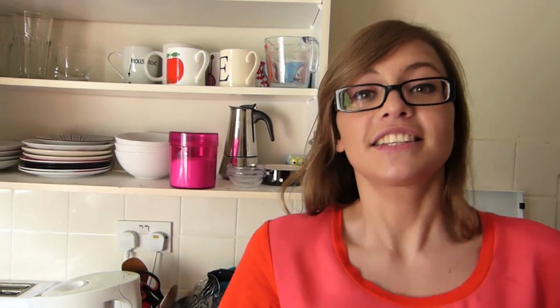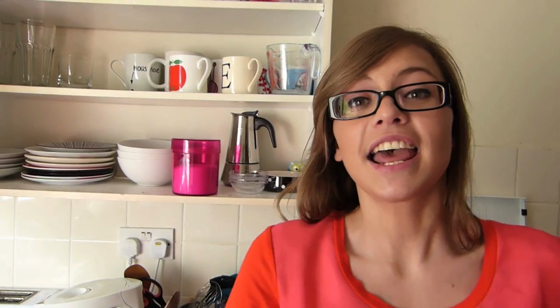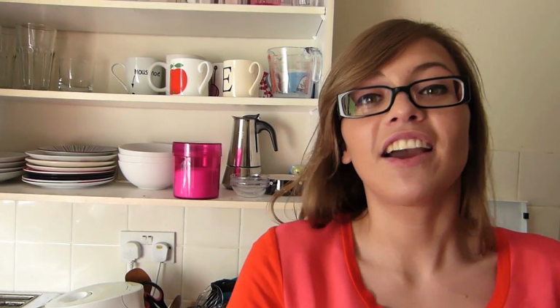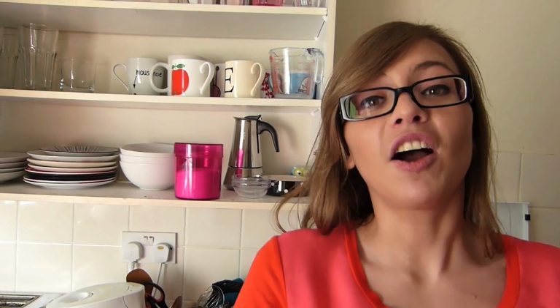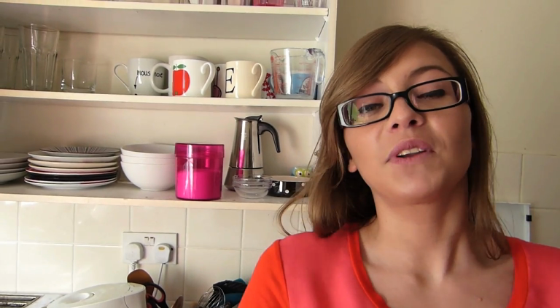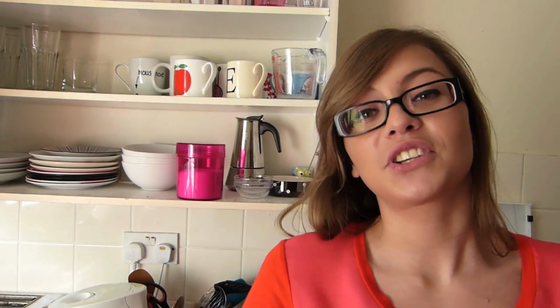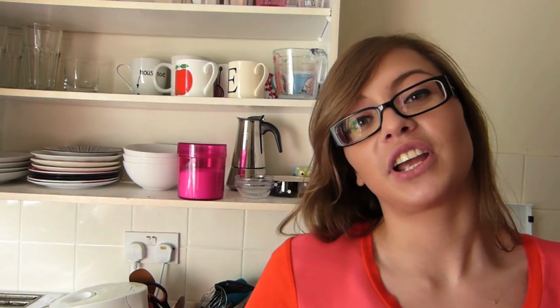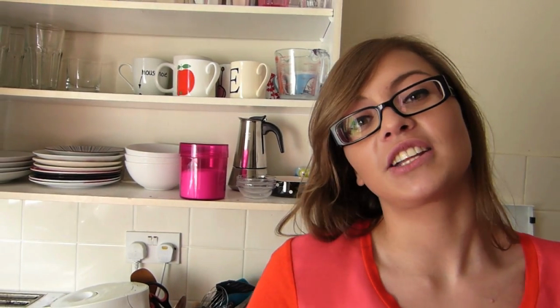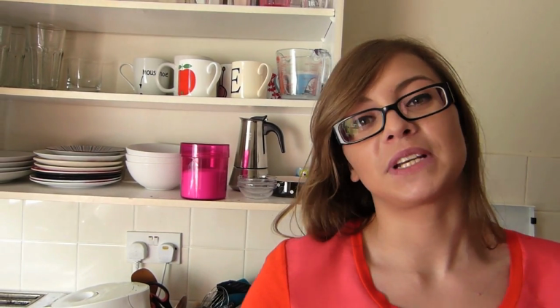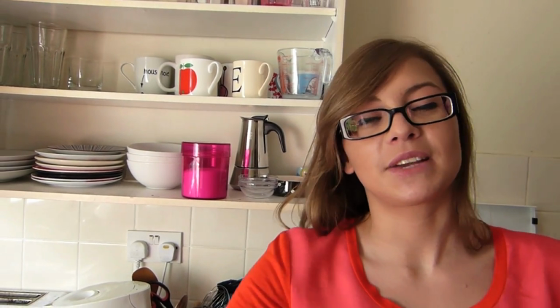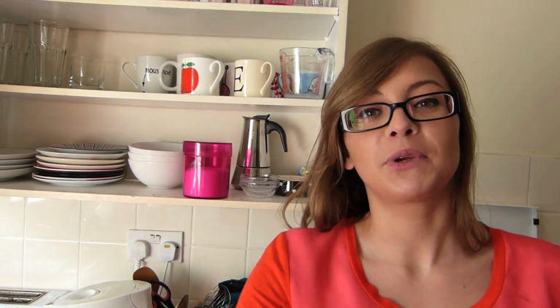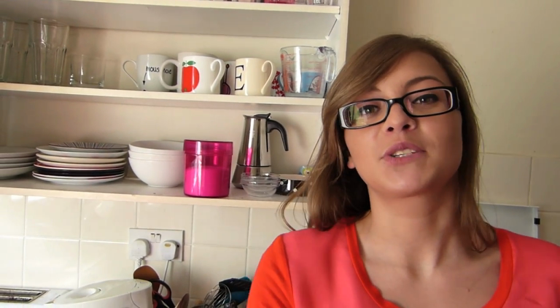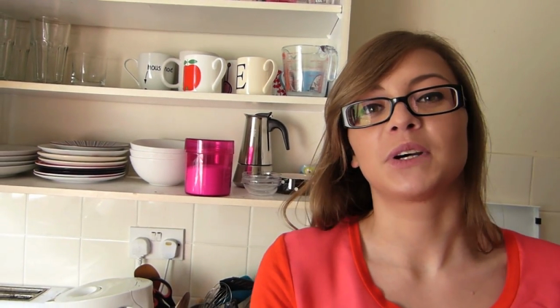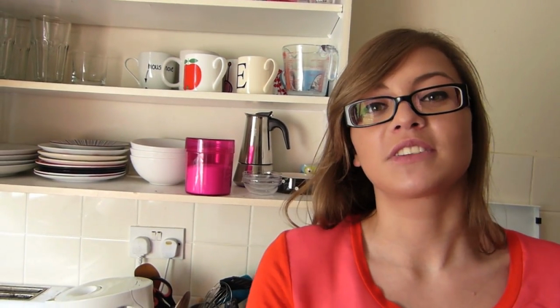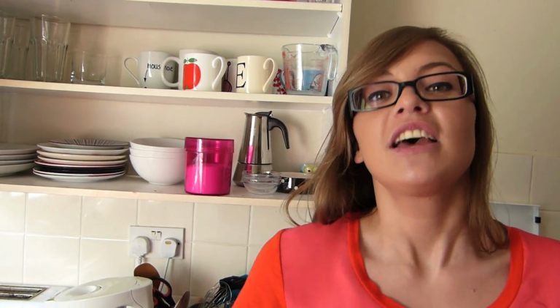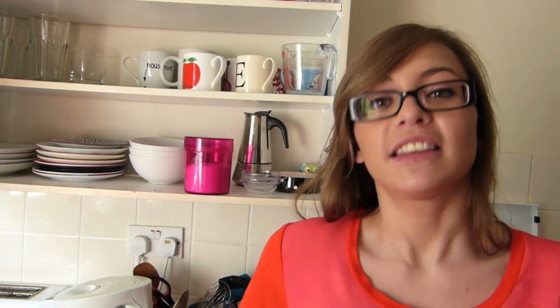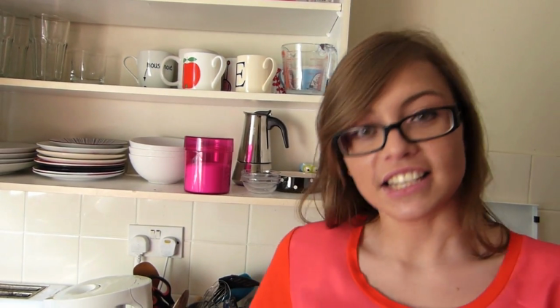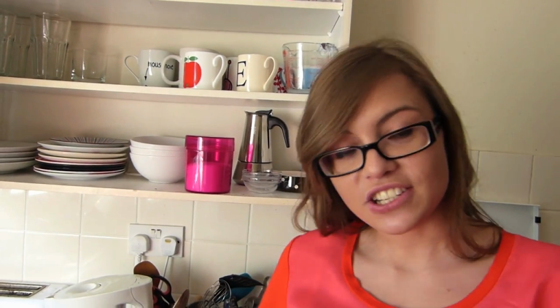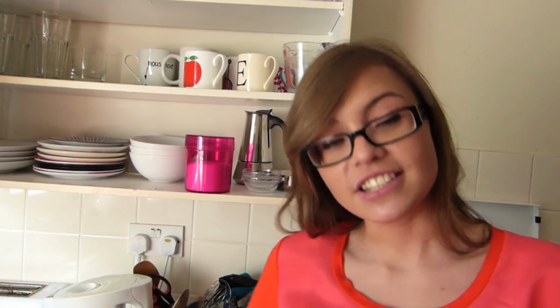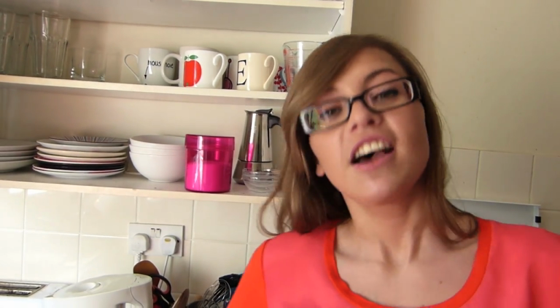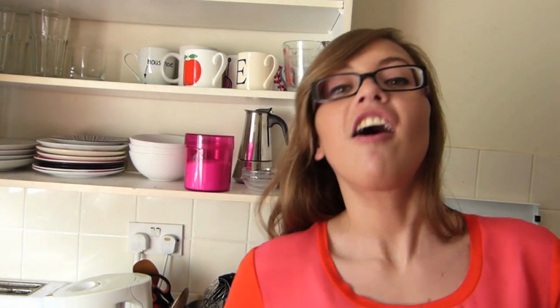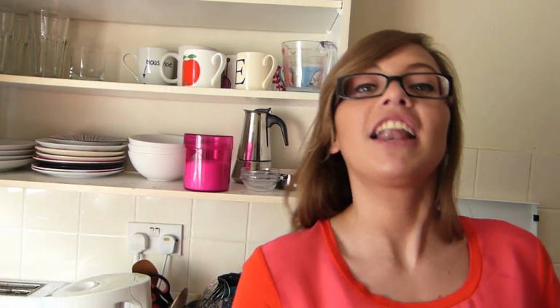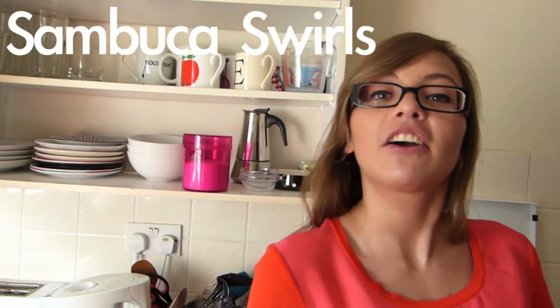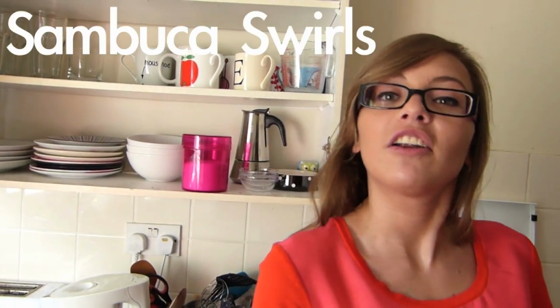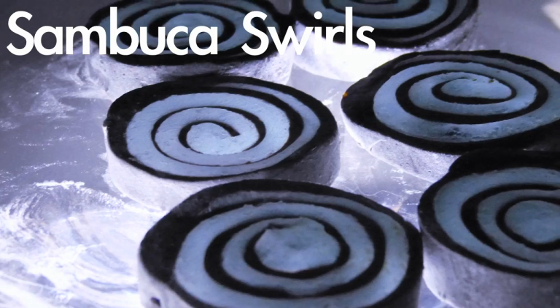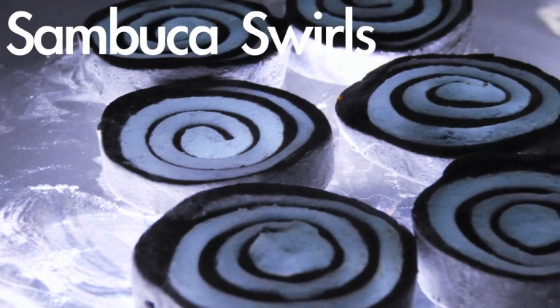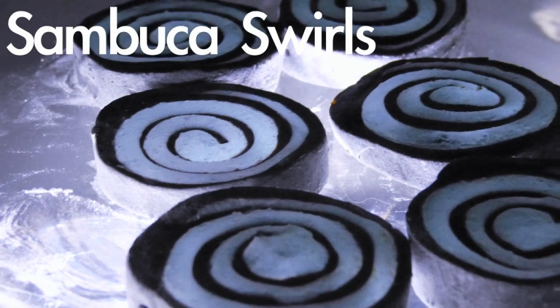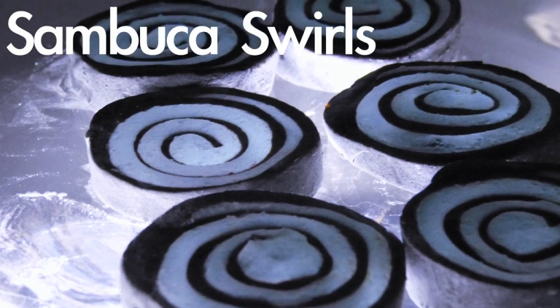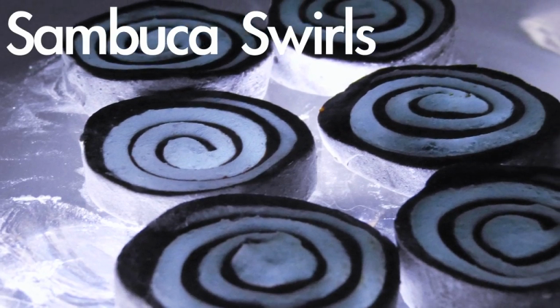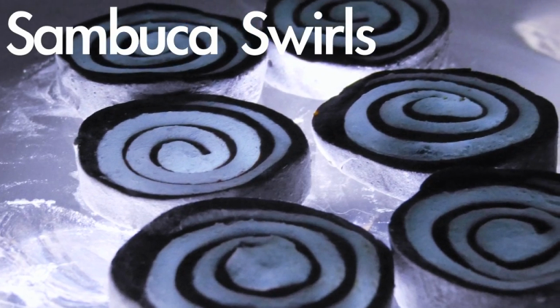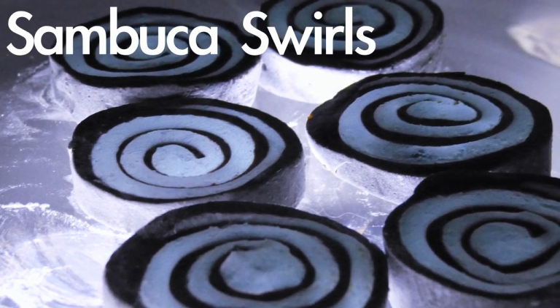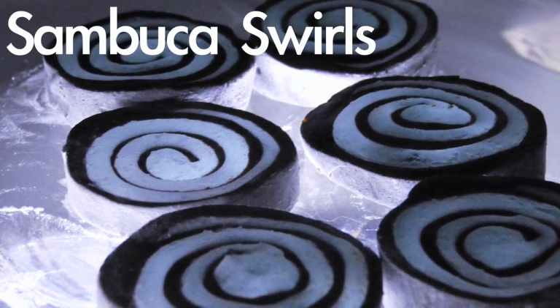Today I'm going to show you how to make Sambuca swirls. They're delicious, highly alcoholic and look beautiful.